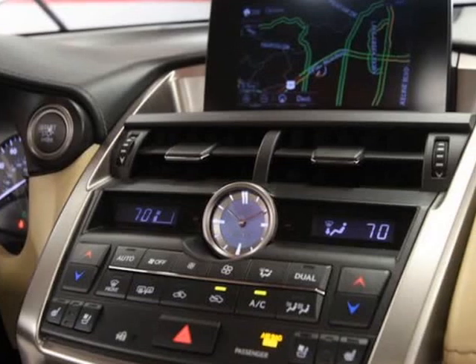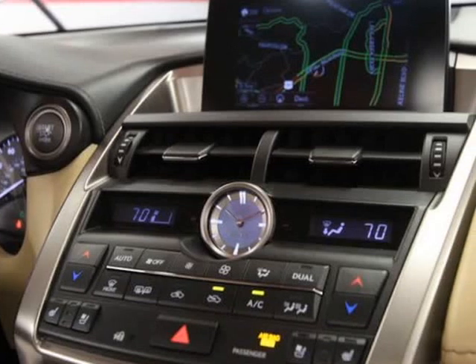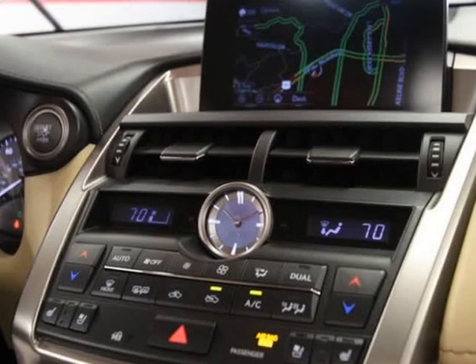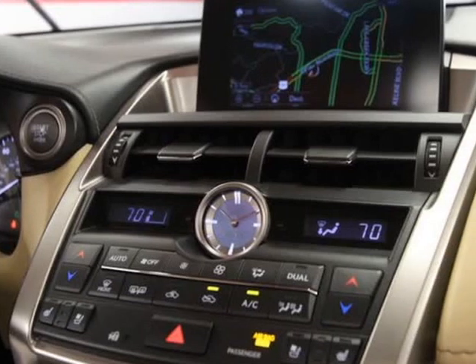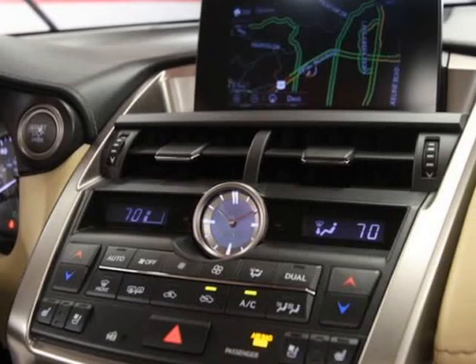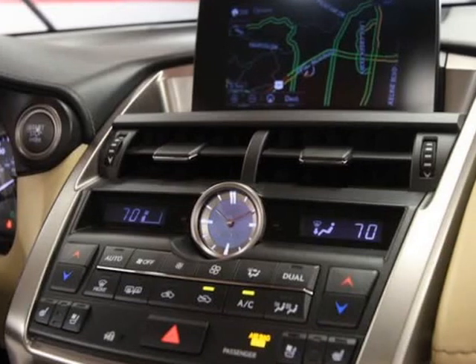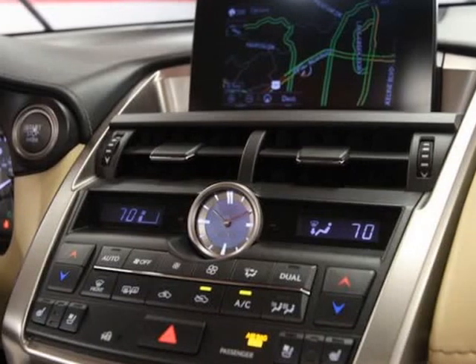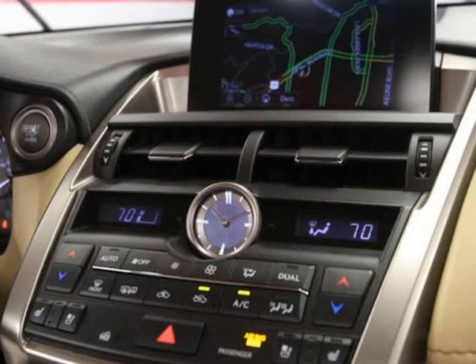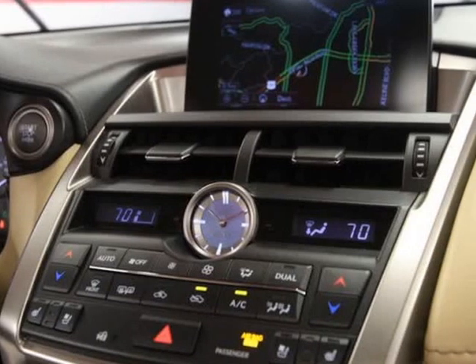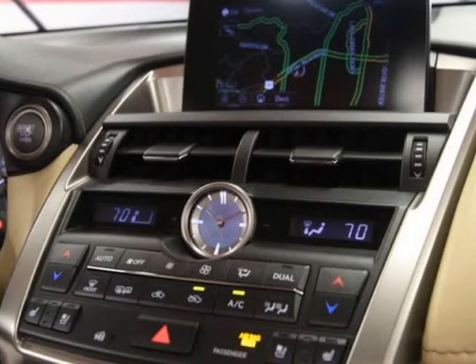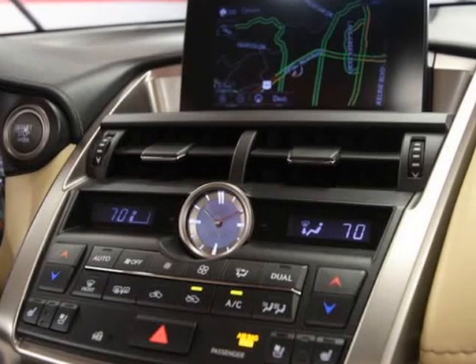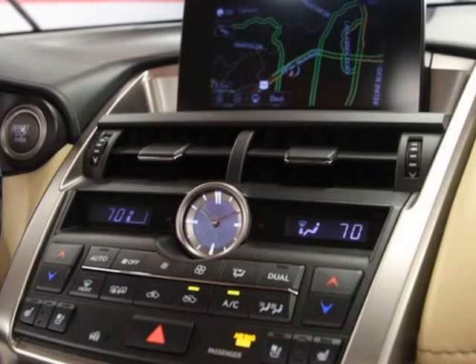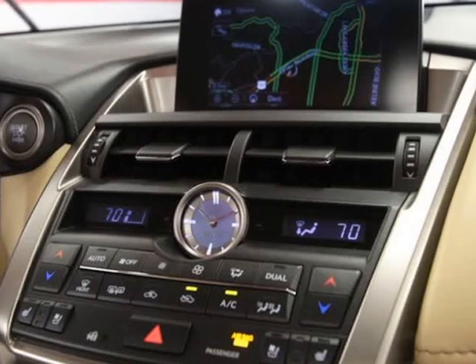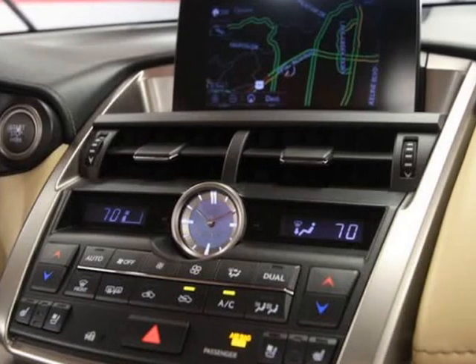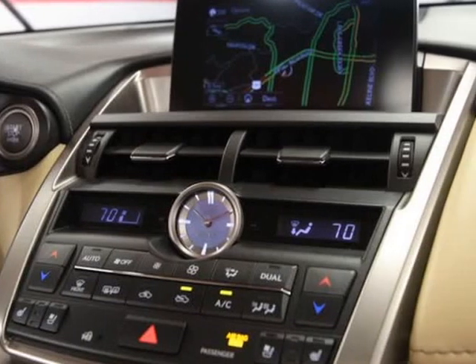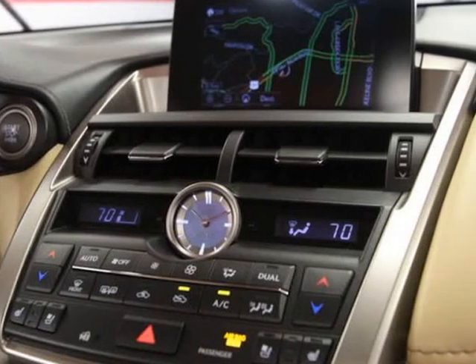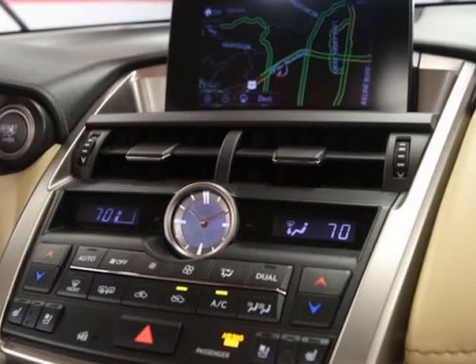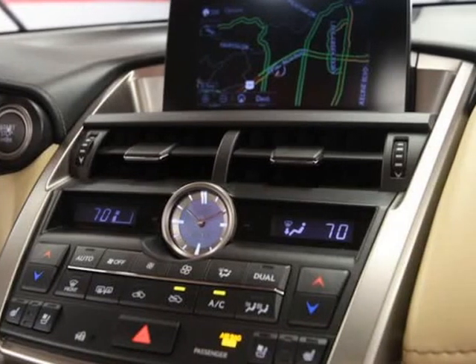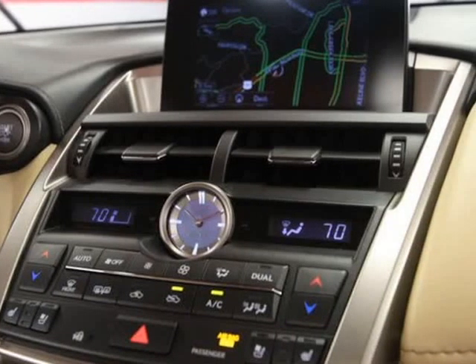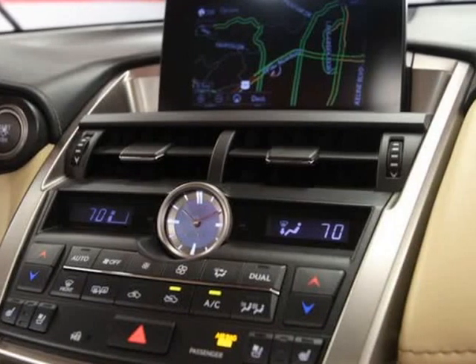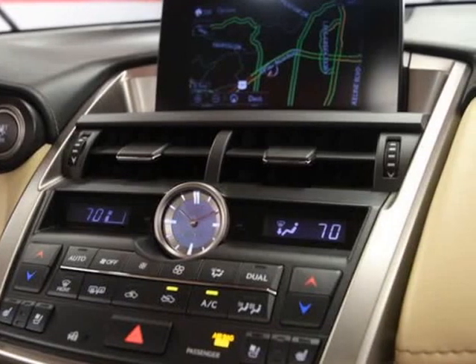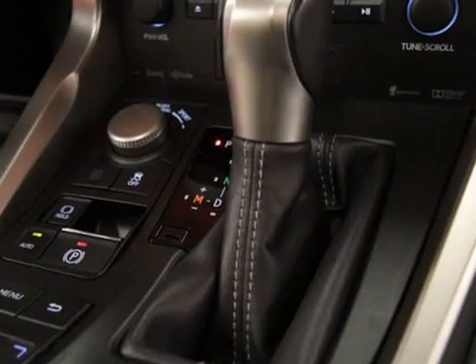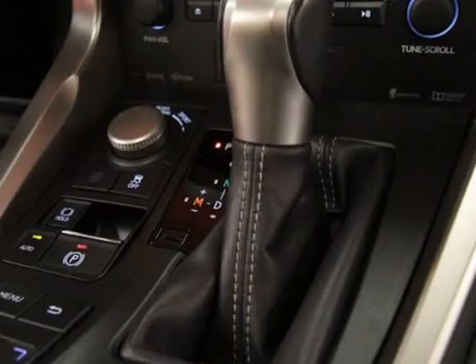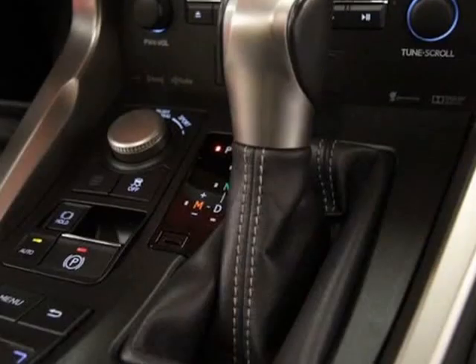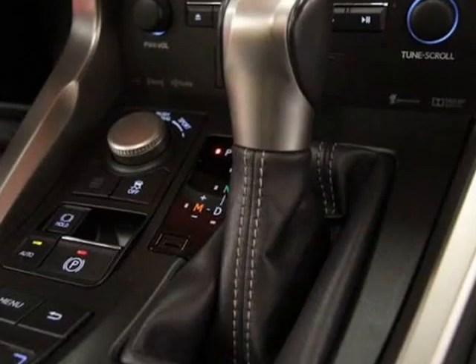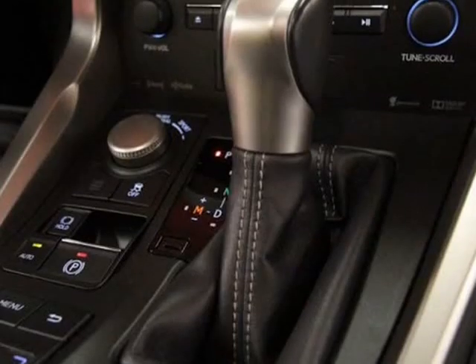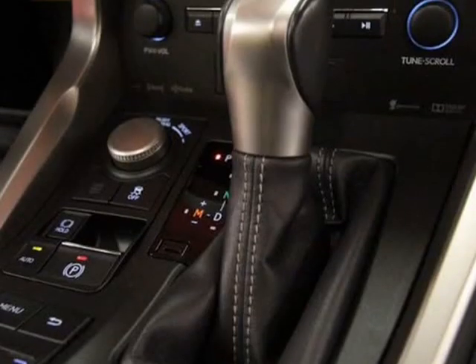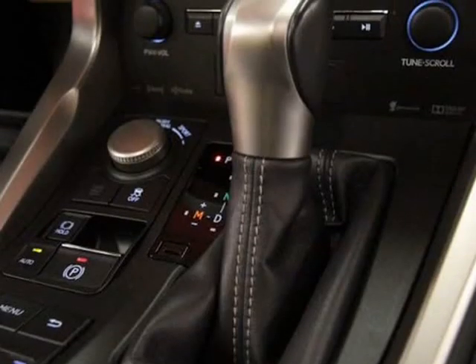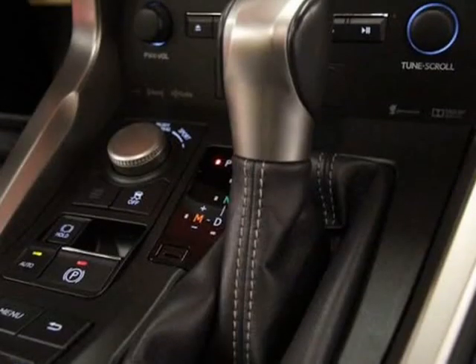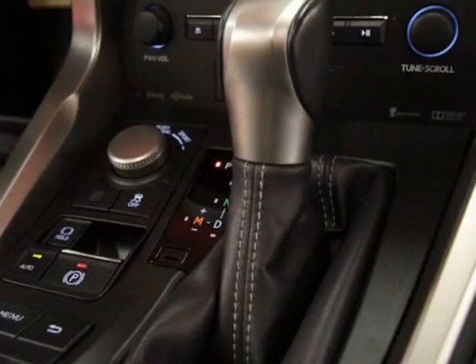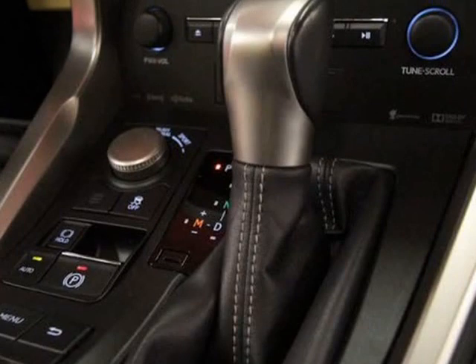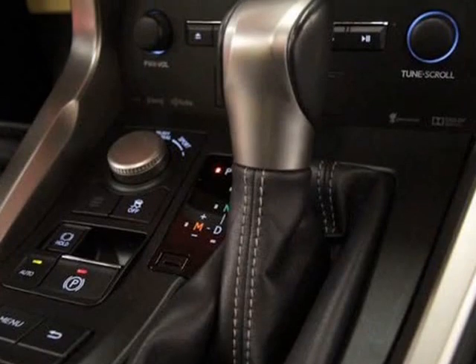Reverse tilt, heated memory mirrors, intuitive parking assist, and power back door.